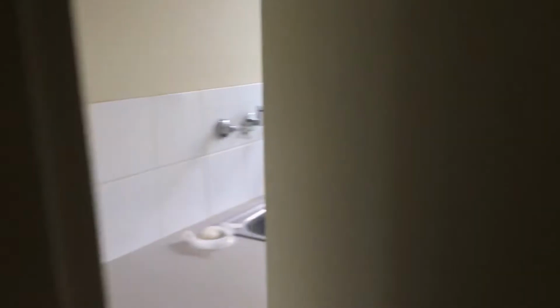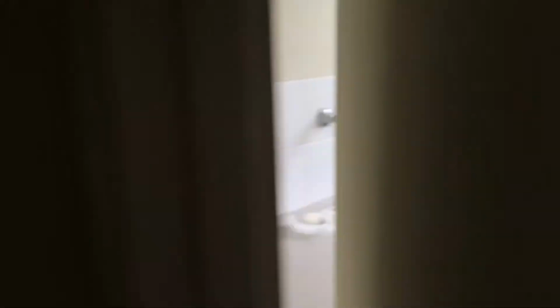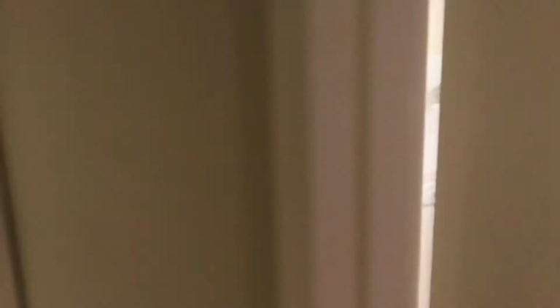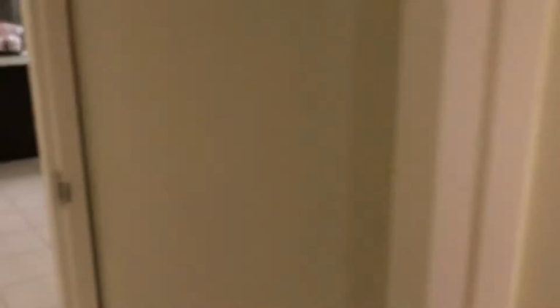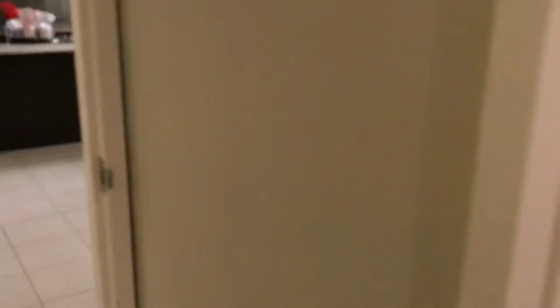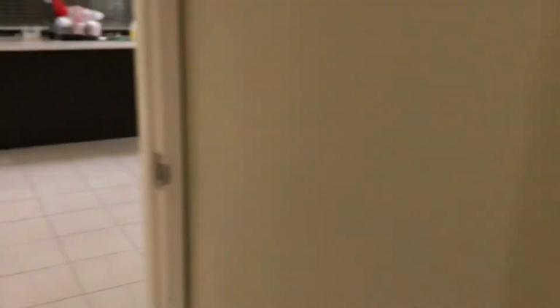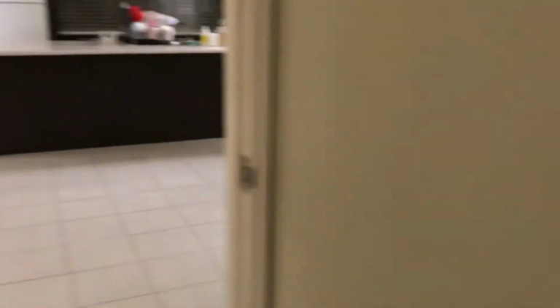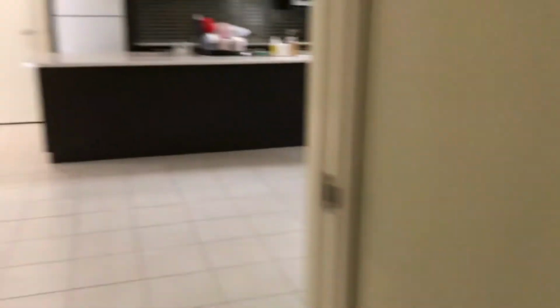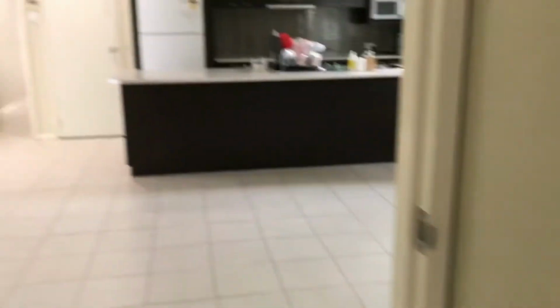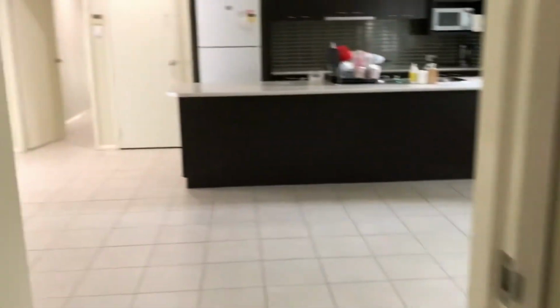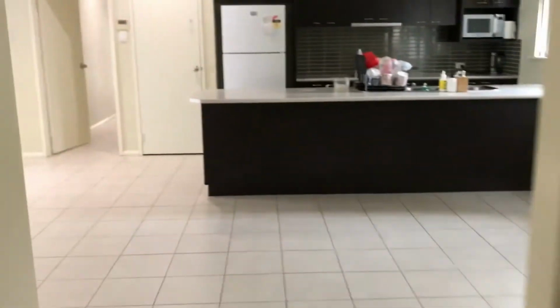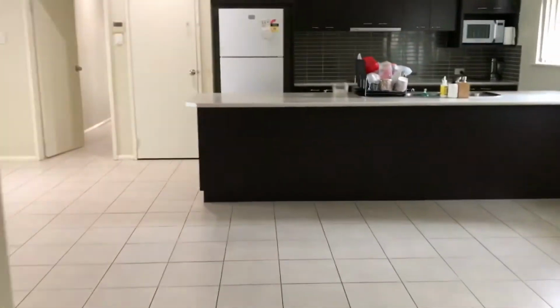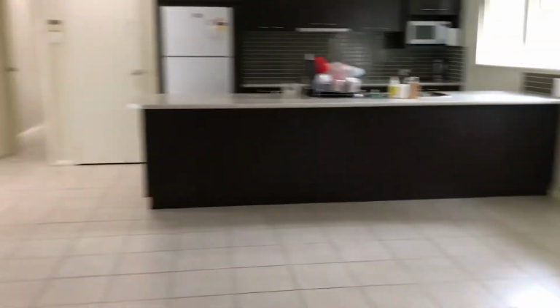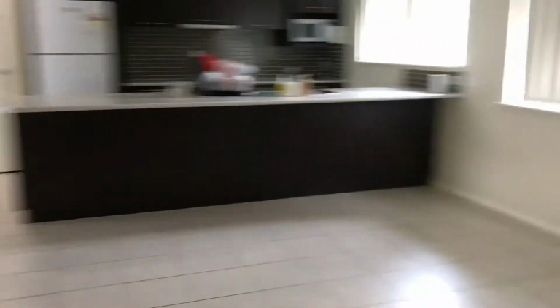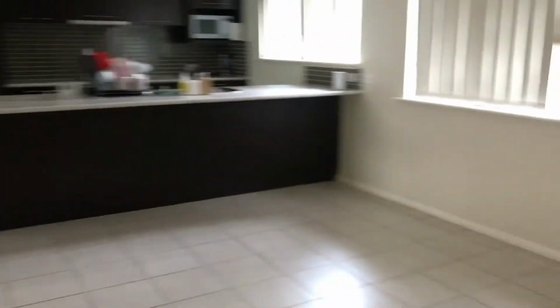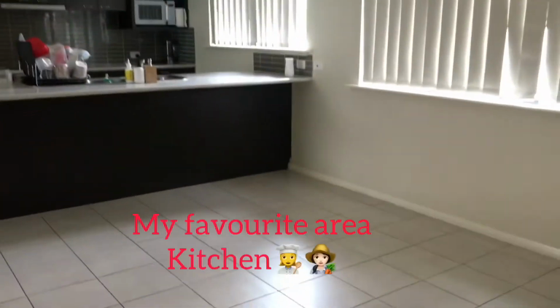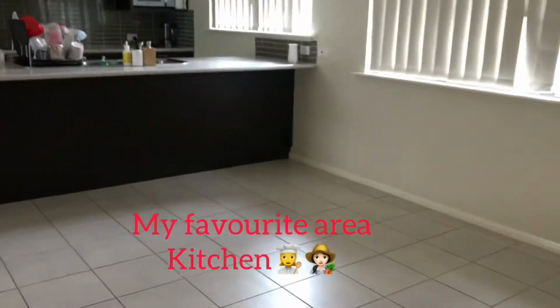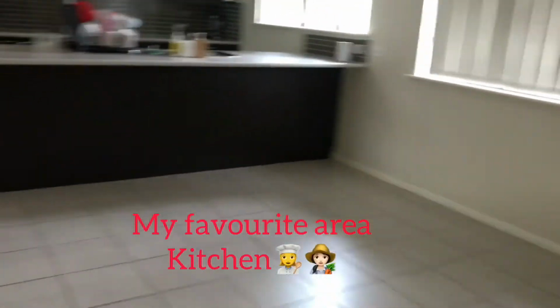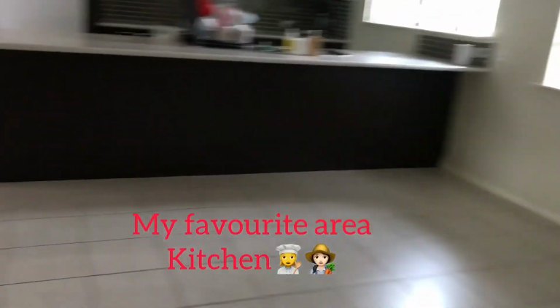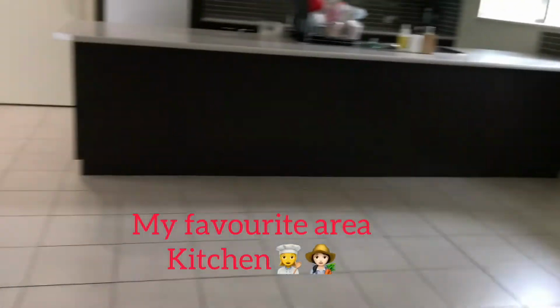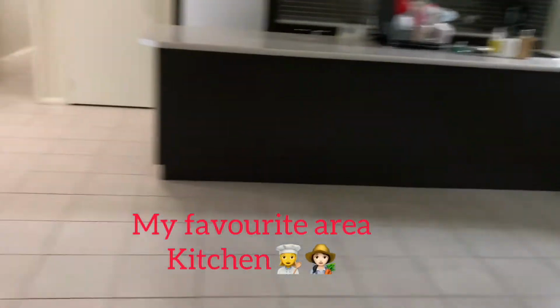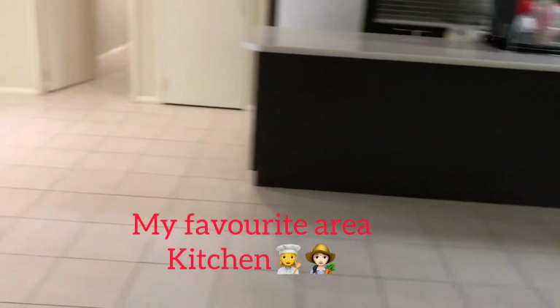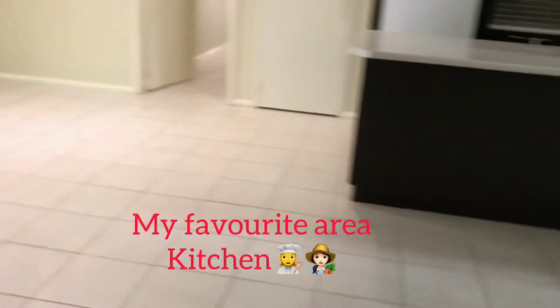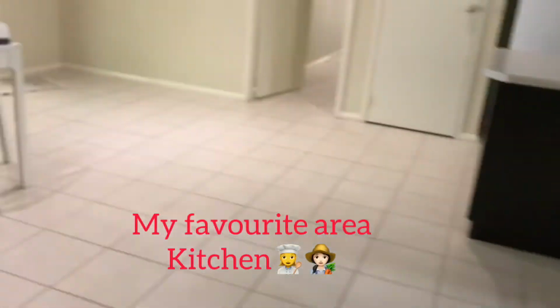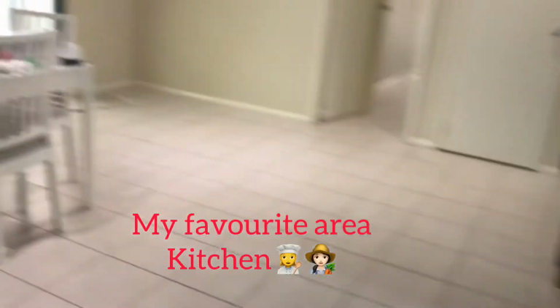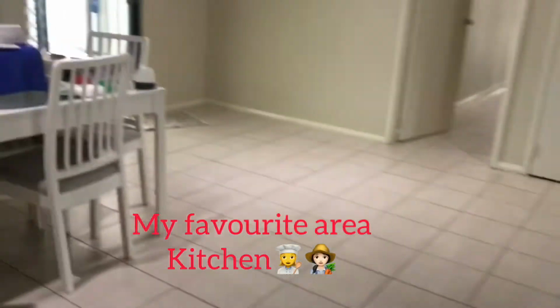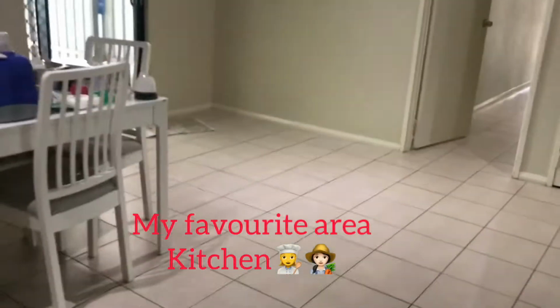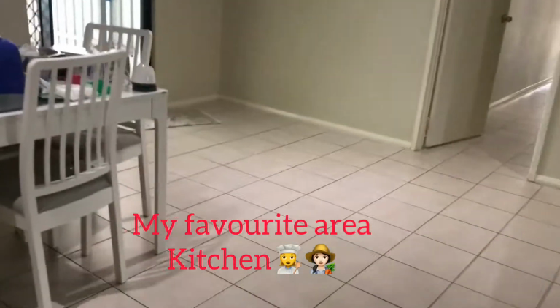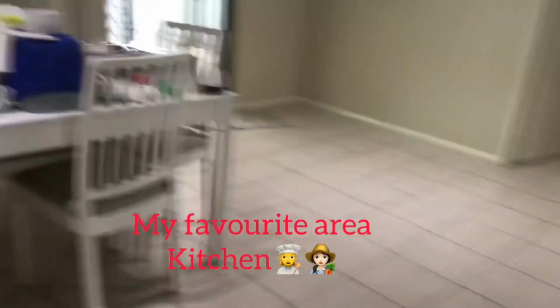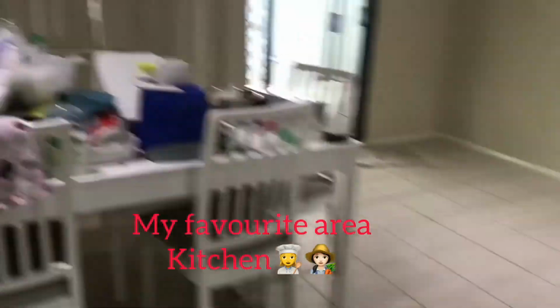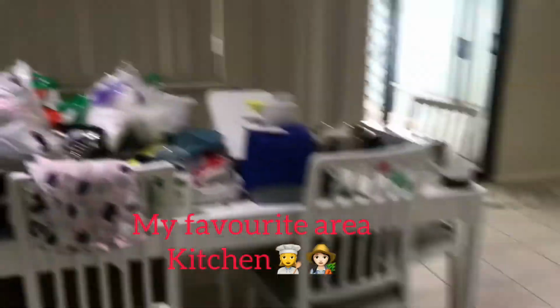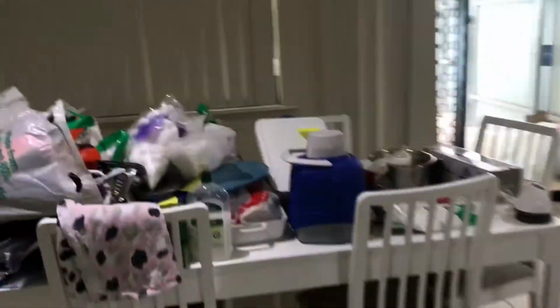And there's the kitchen. And the dining room is here.